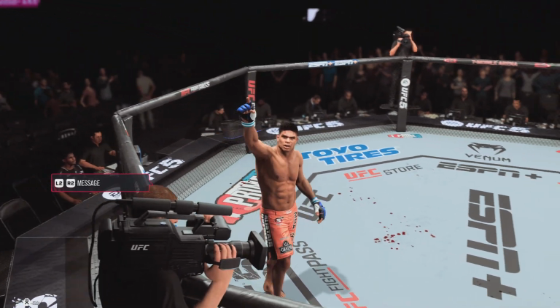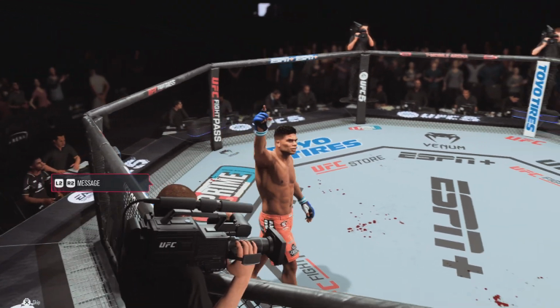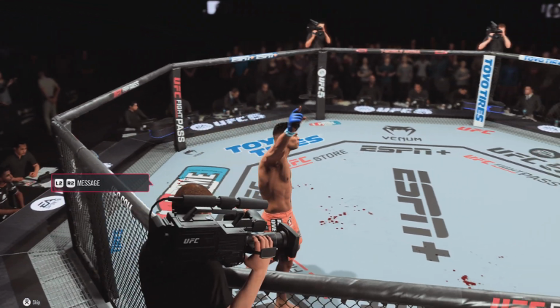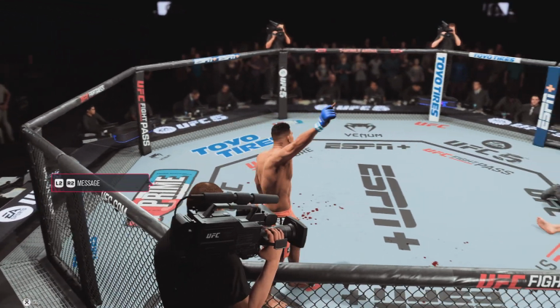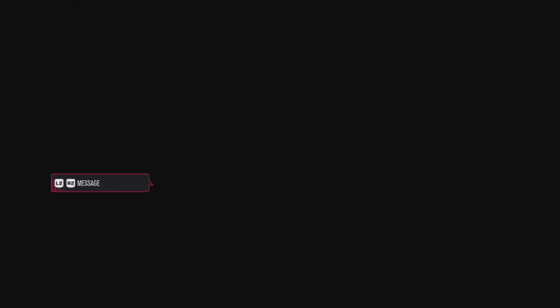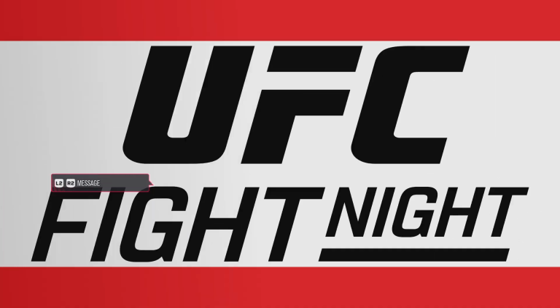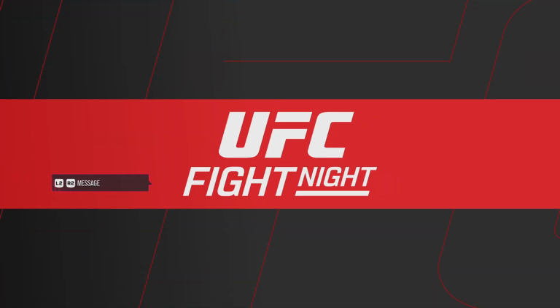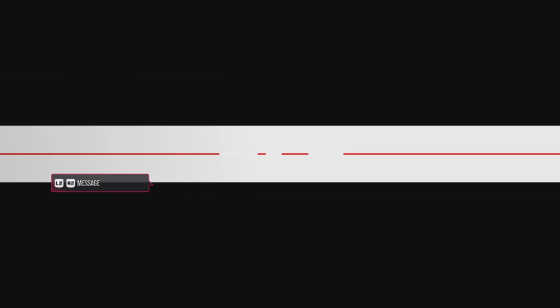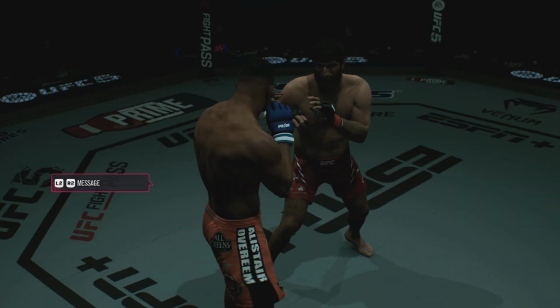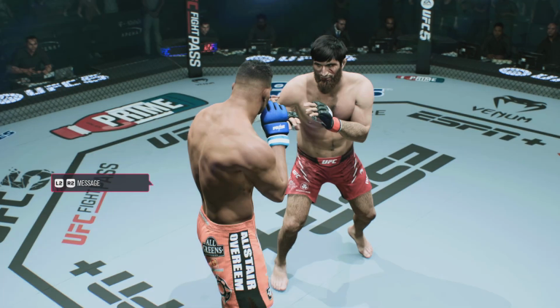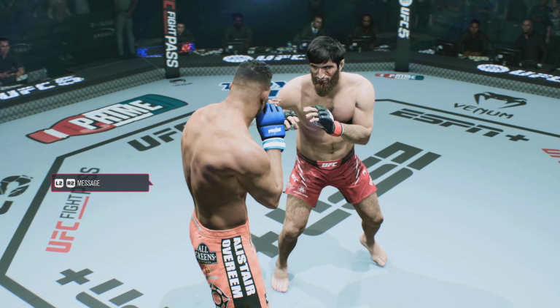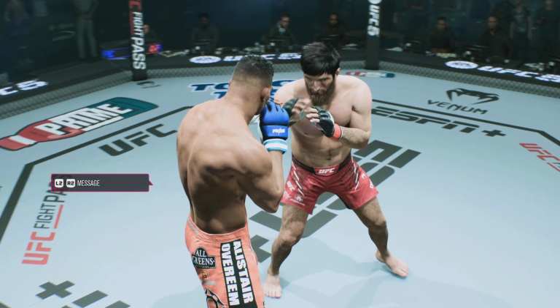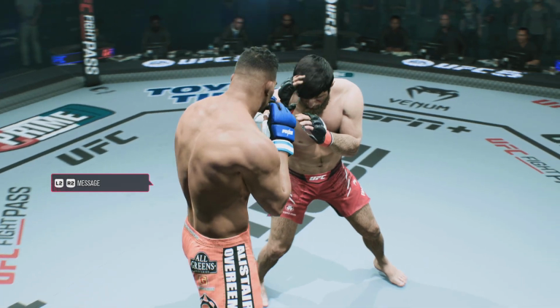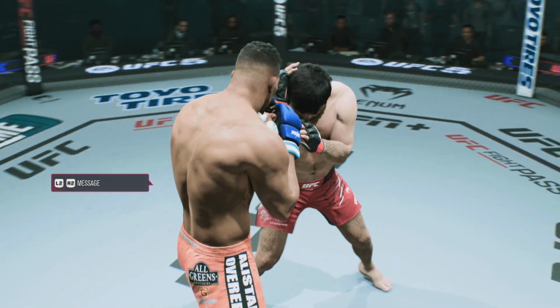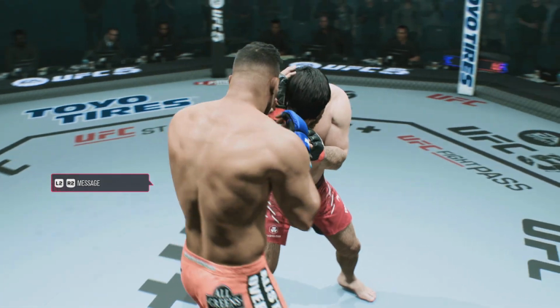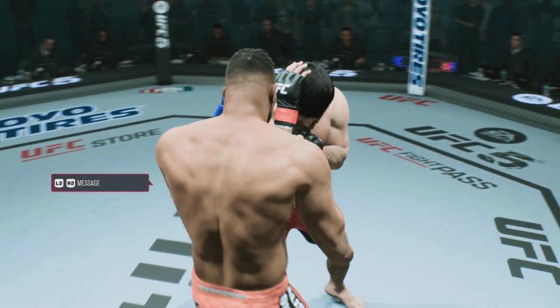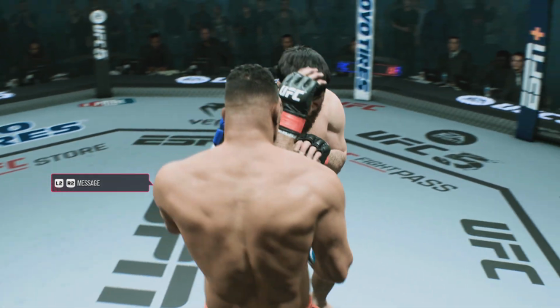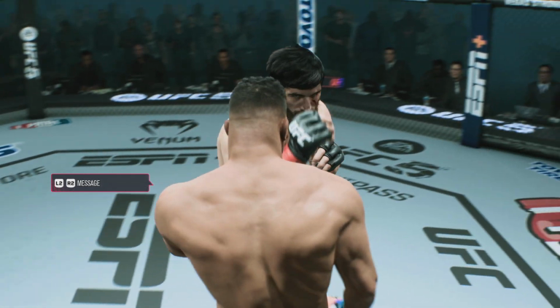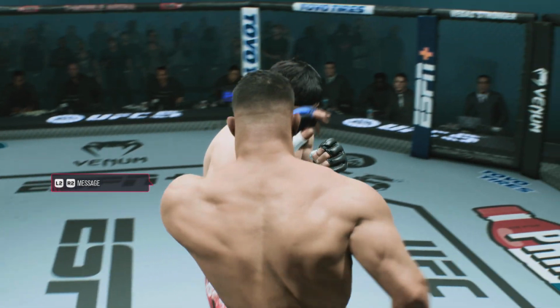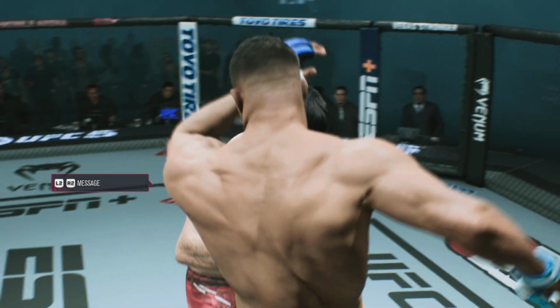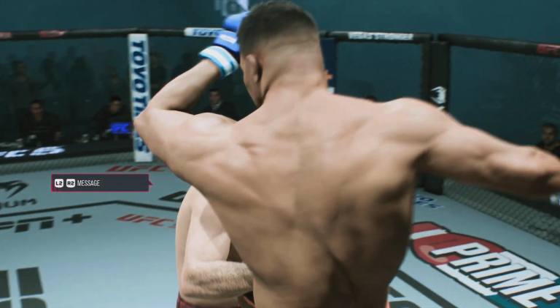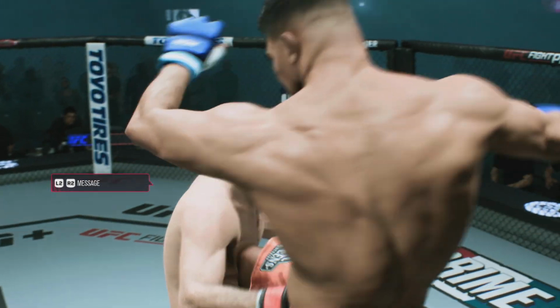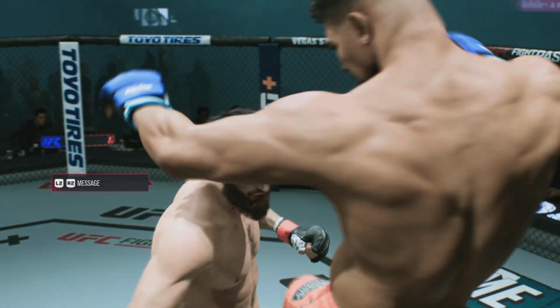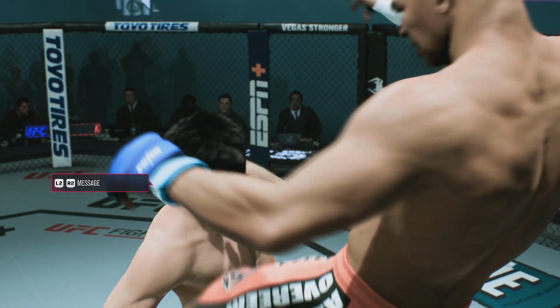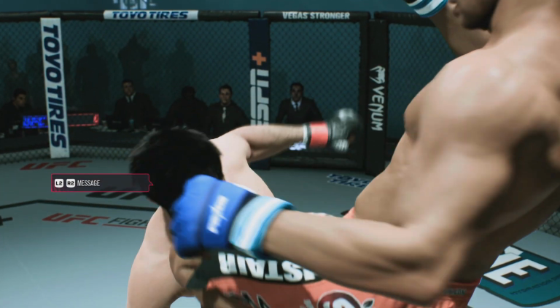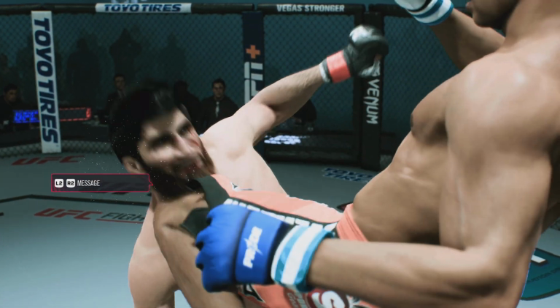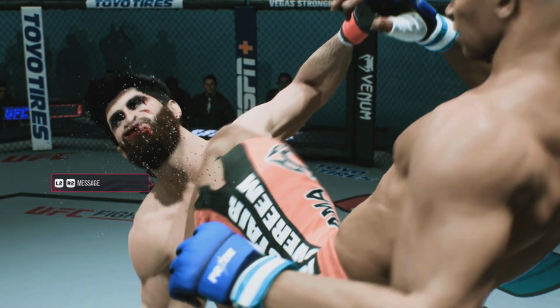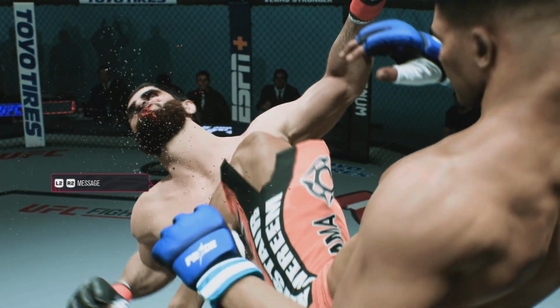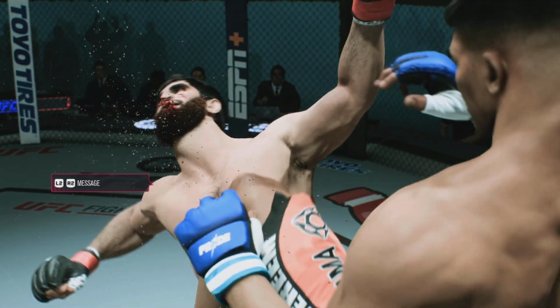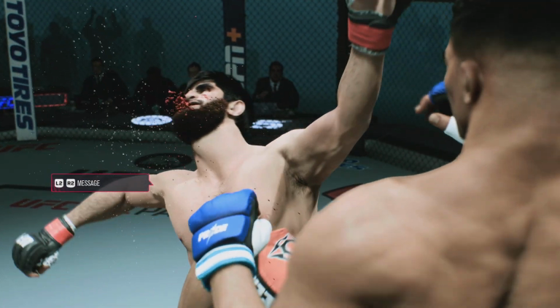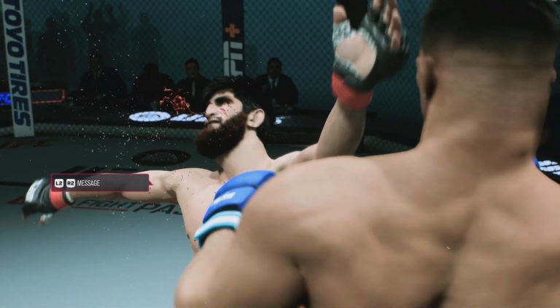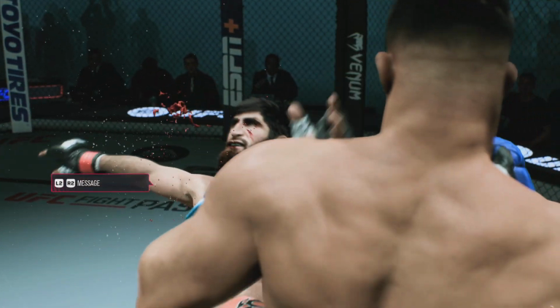I'm not even sure the opponent really saw it coming. So it's back to the drawing board for him, but for the winner this is certainly exactly what he was looking for here tonight.